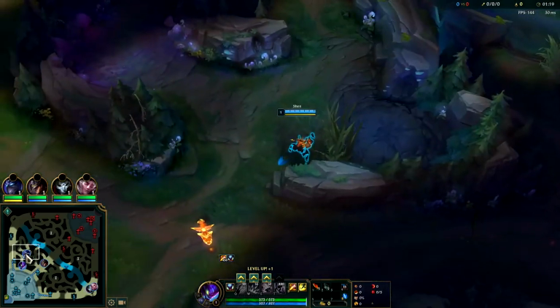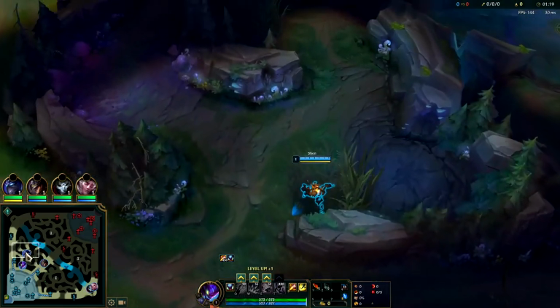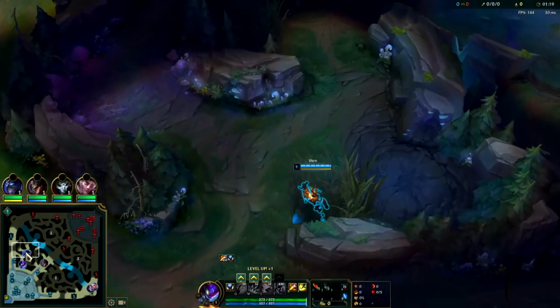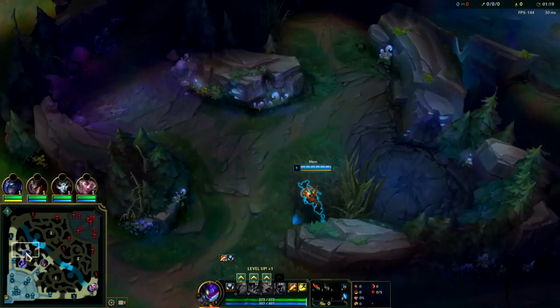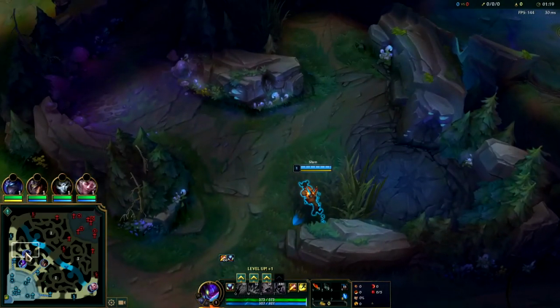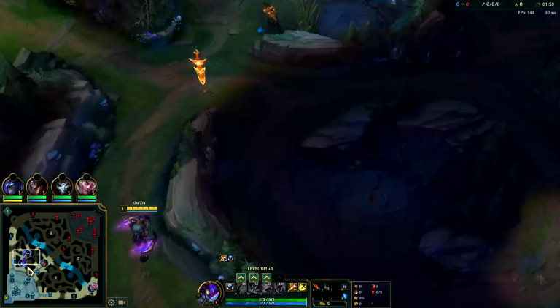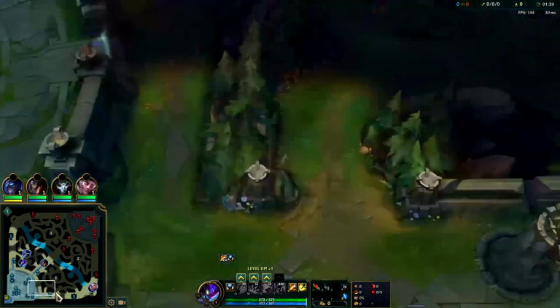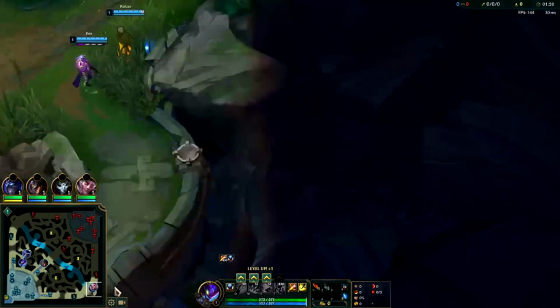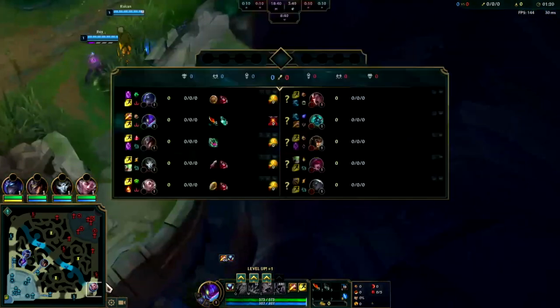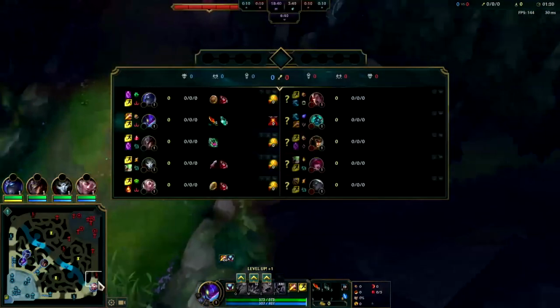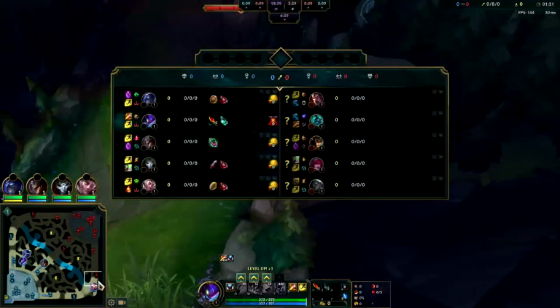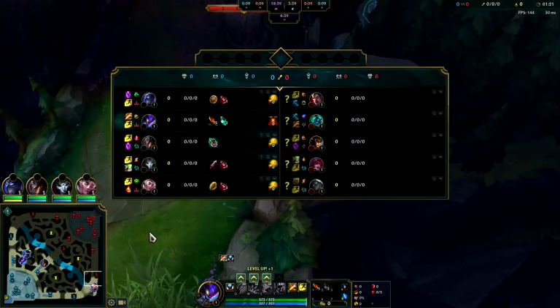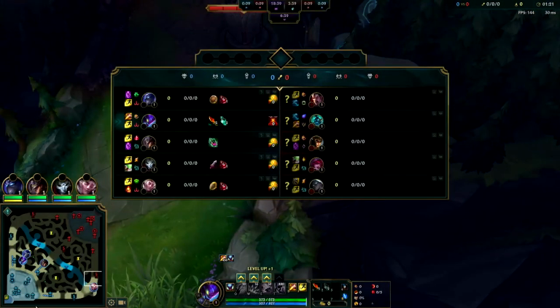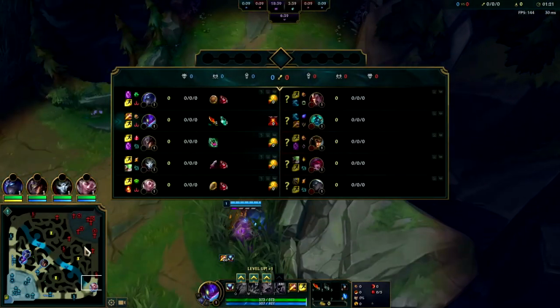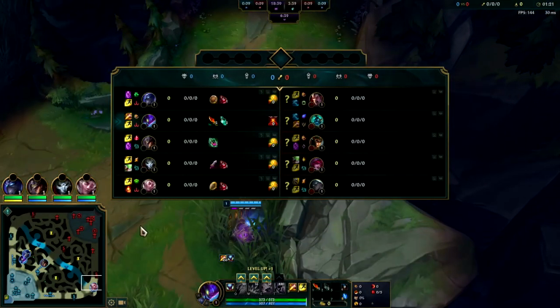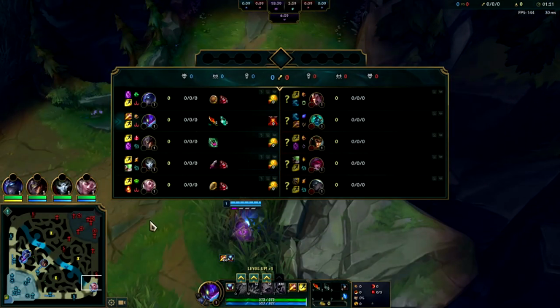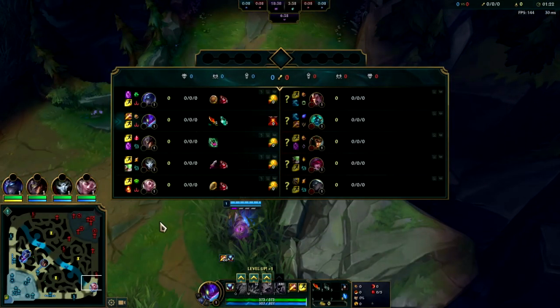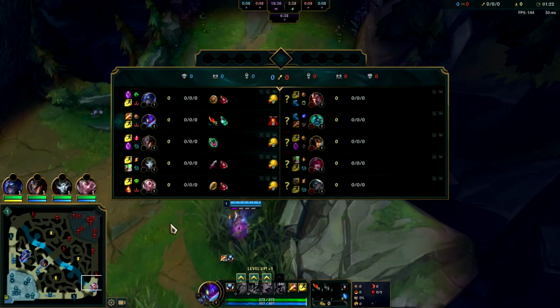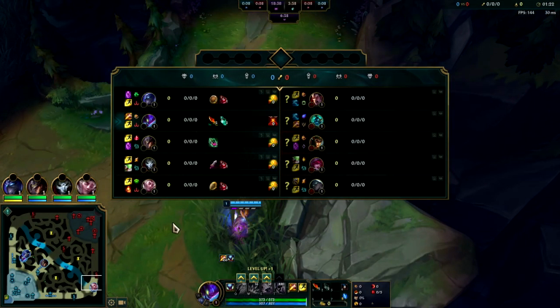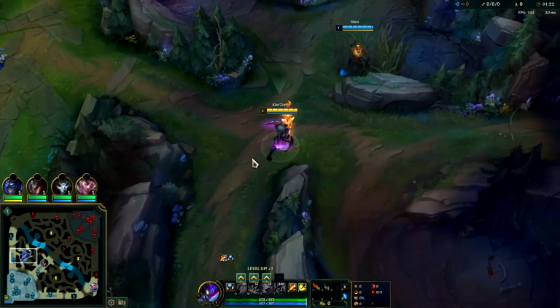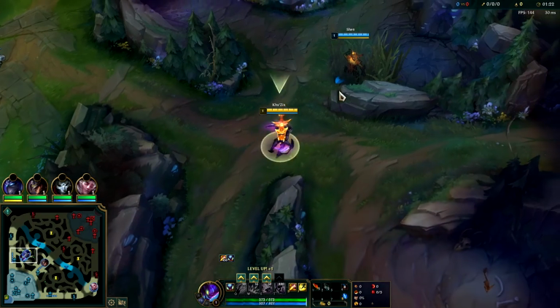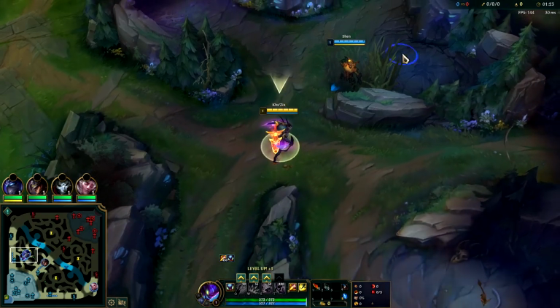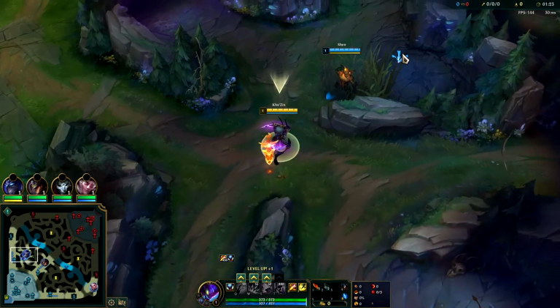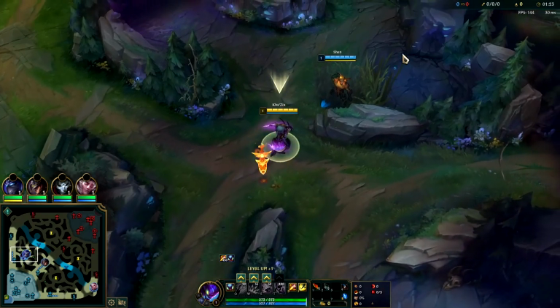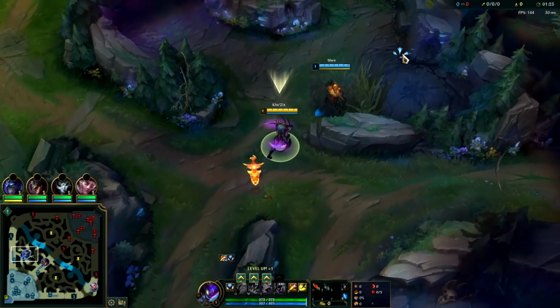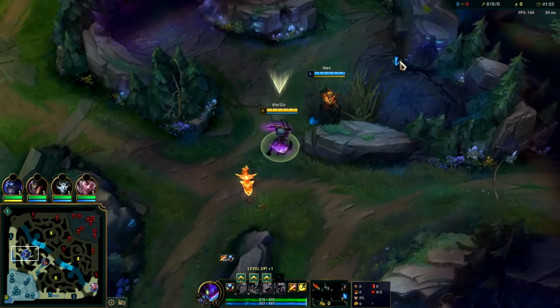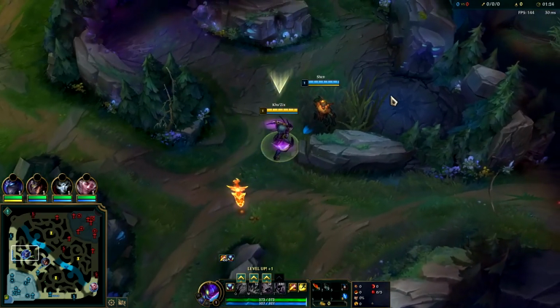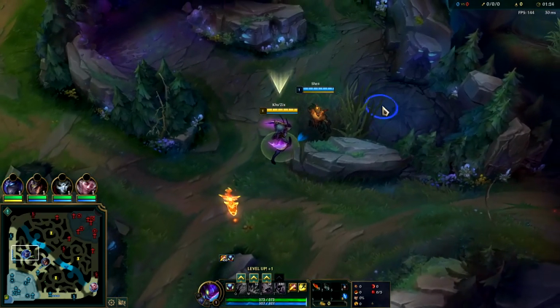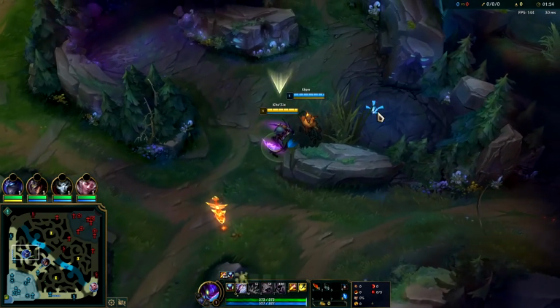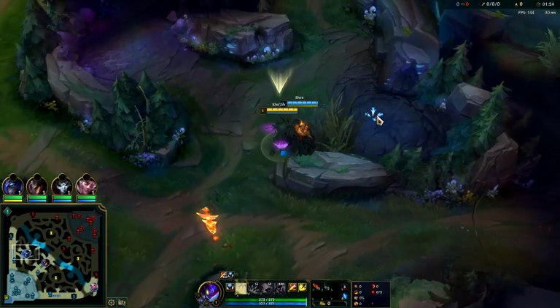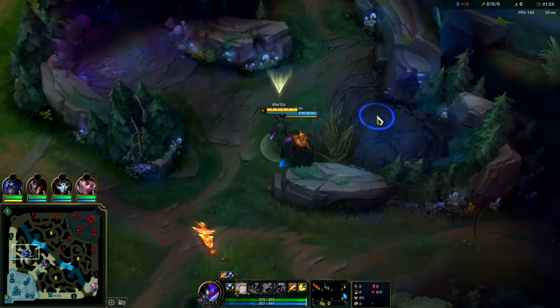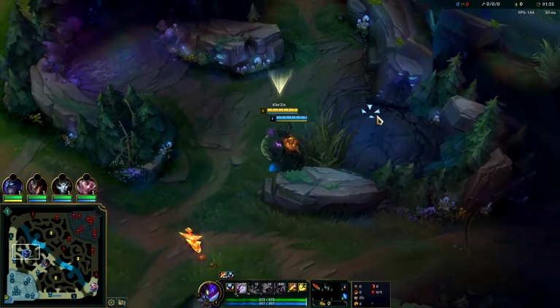We're going to be looking to start on our blue buff. Kha'Zix clears way easier and faster off of blue side. I don't really want to gank for Shen early because Hecarim is going to clear bot side to top side - that 2v2 is going to be a very tough fight. I'd rather just start top, gank the Jhin and Caitlyn. They both have hard CC, so it should be pretty easy.